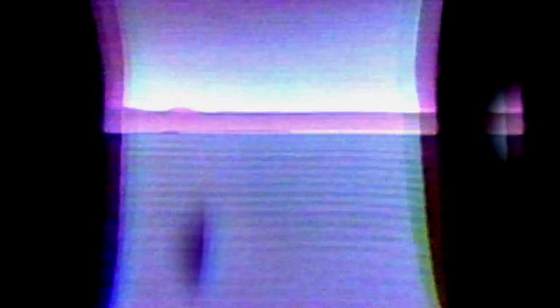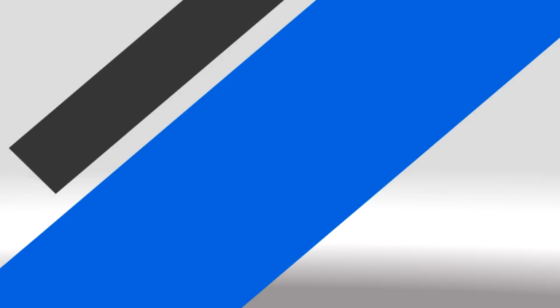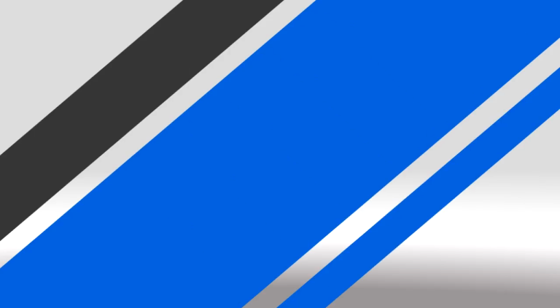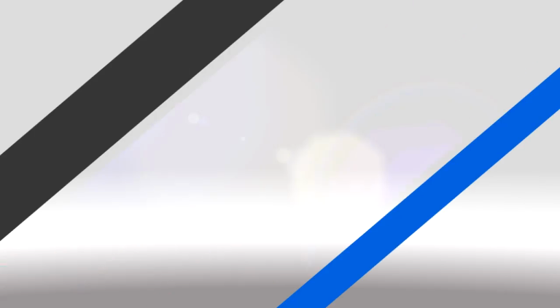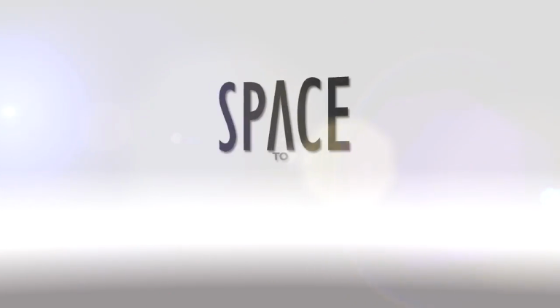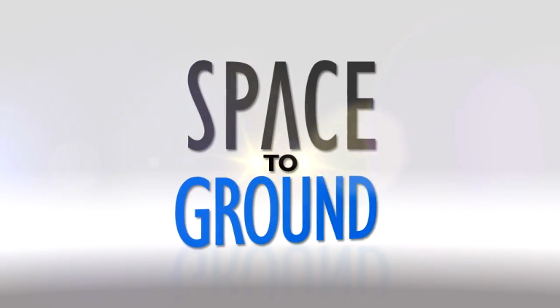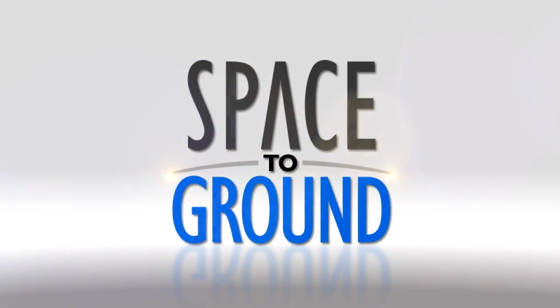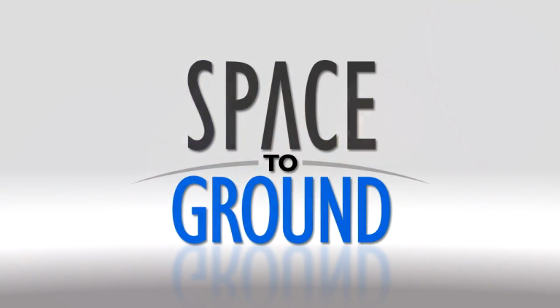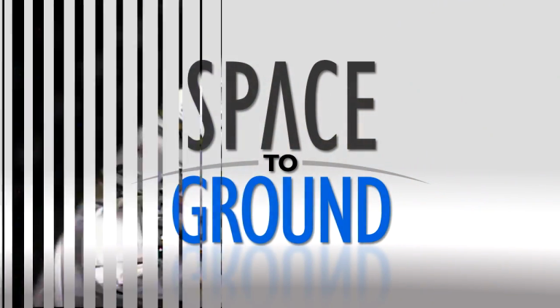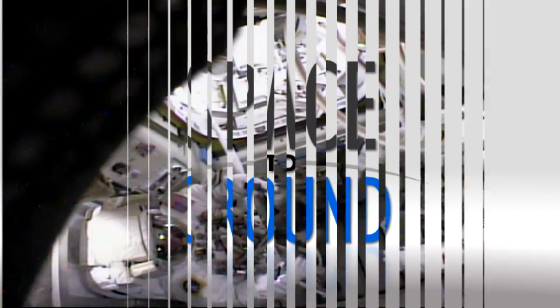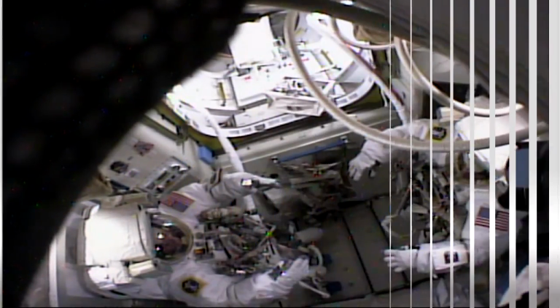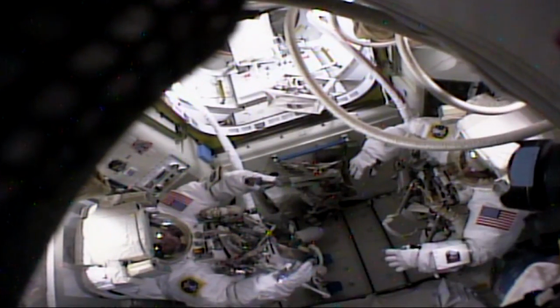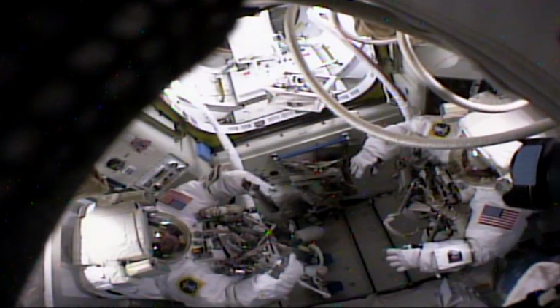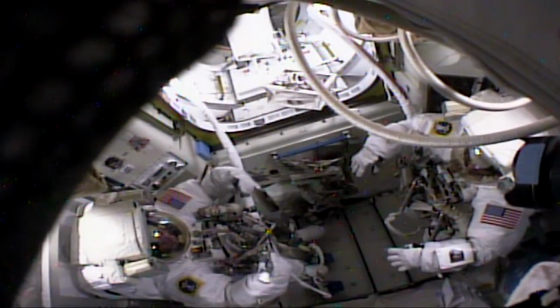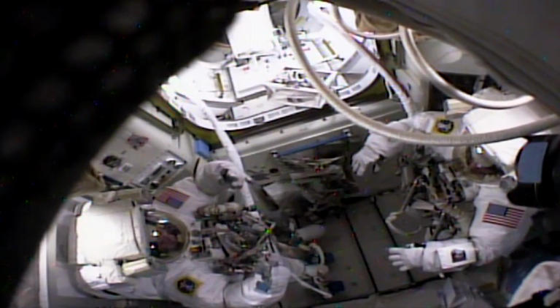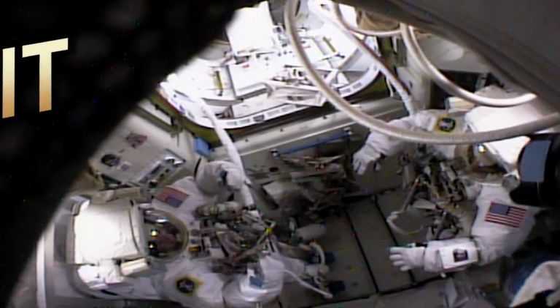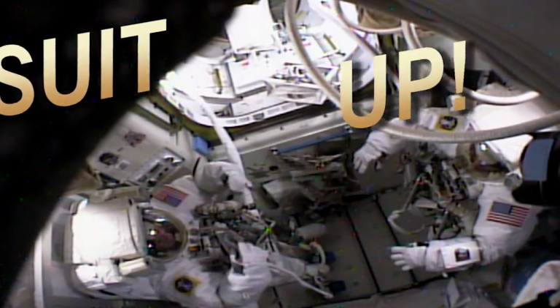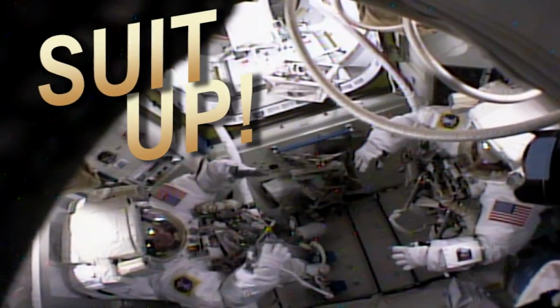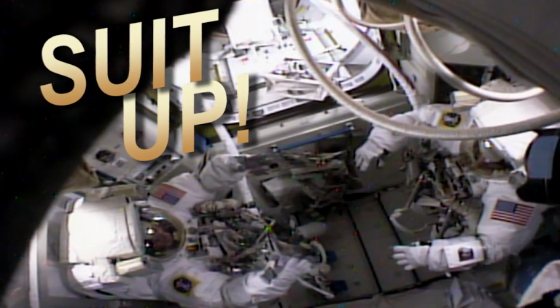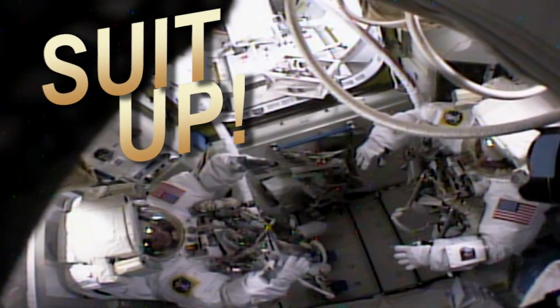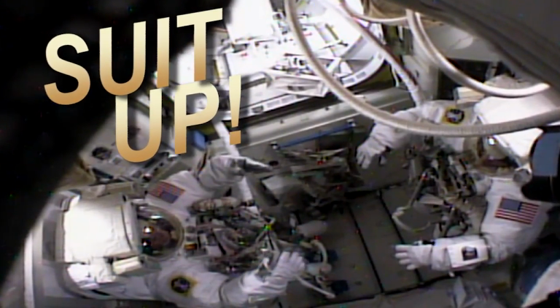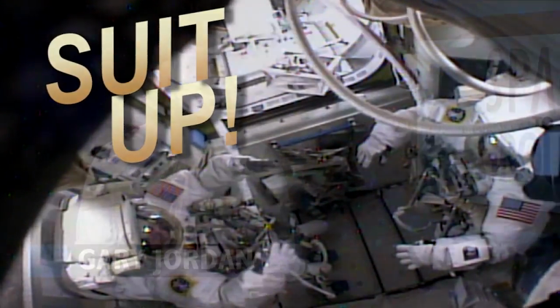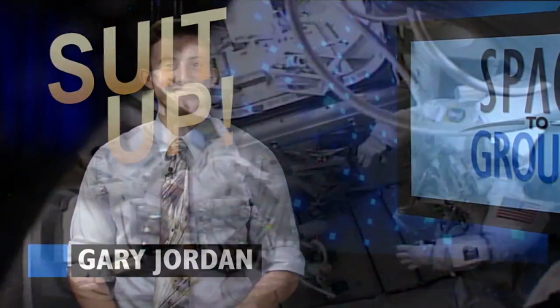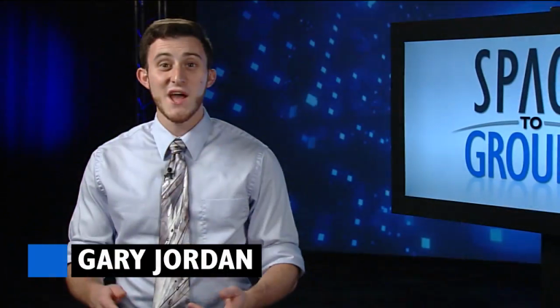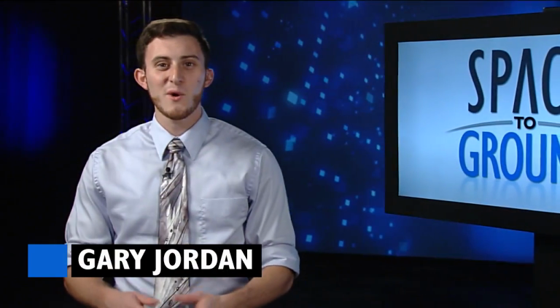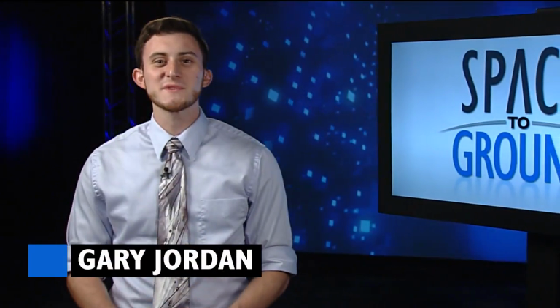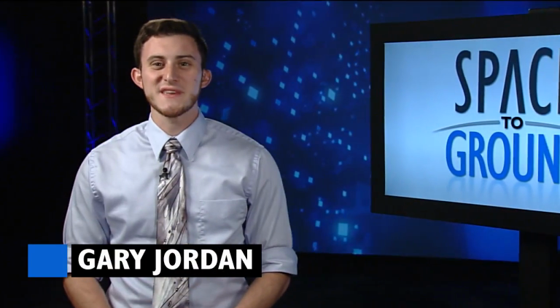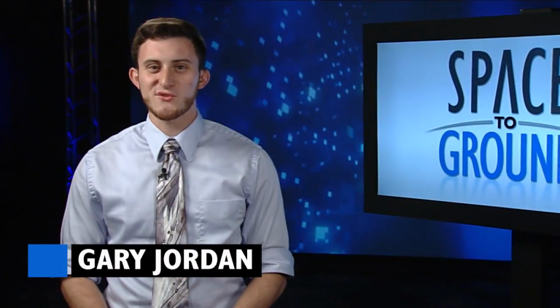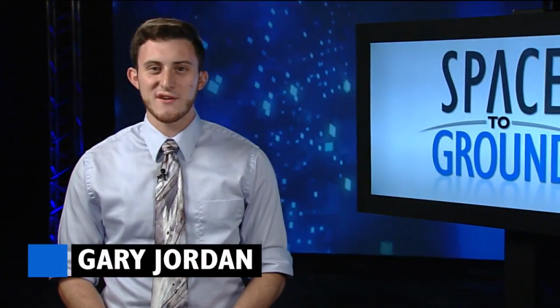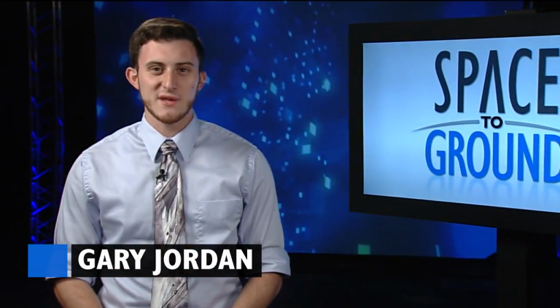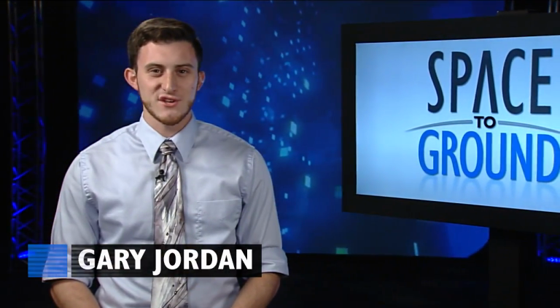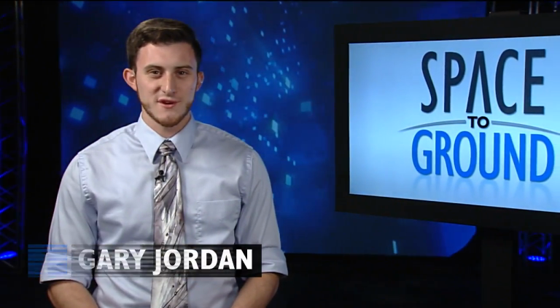Houston Station on Space to Ground. Welcome to Space to Ground. I'm Gary Jordan.